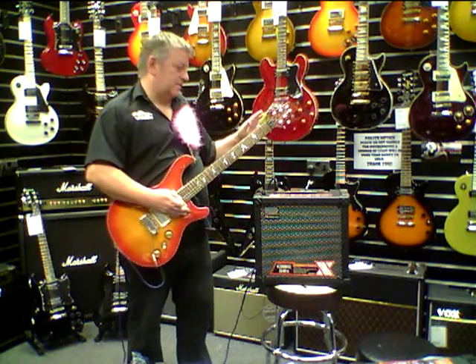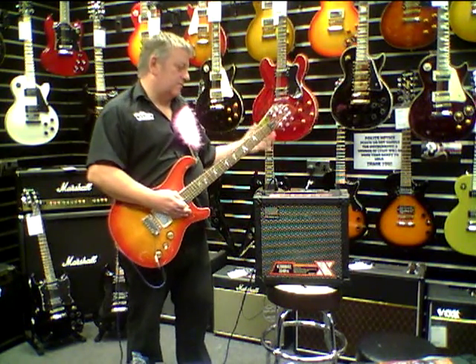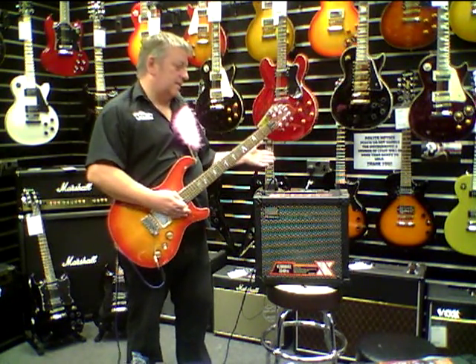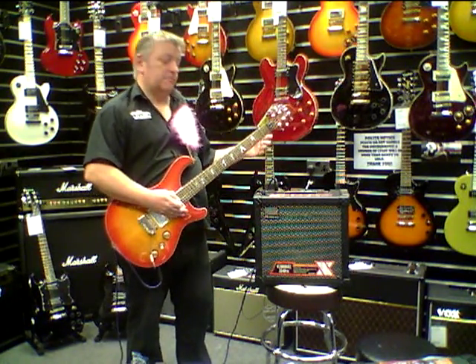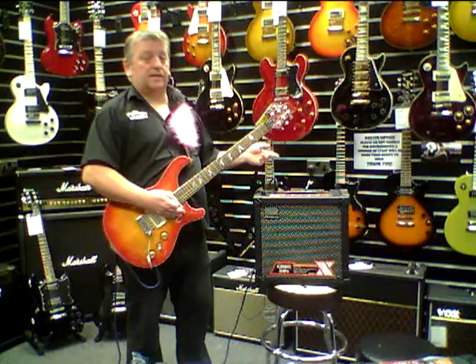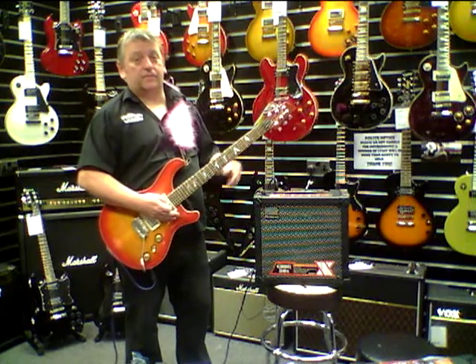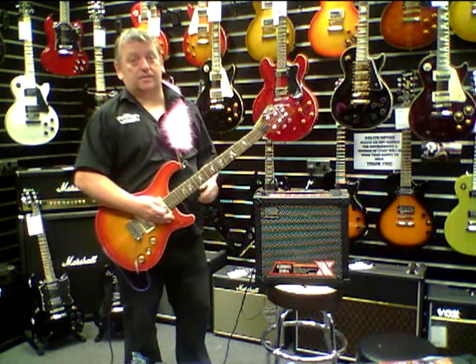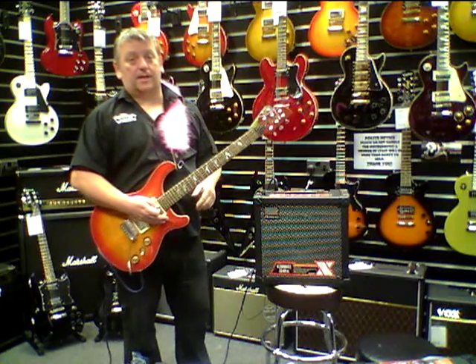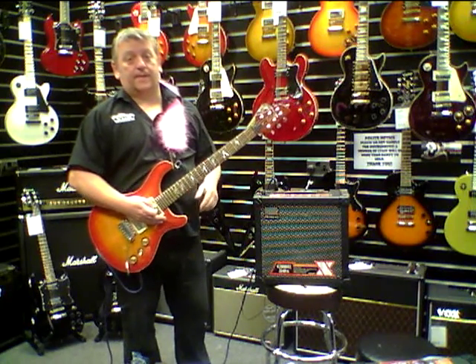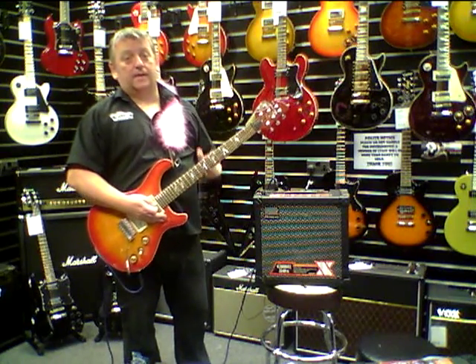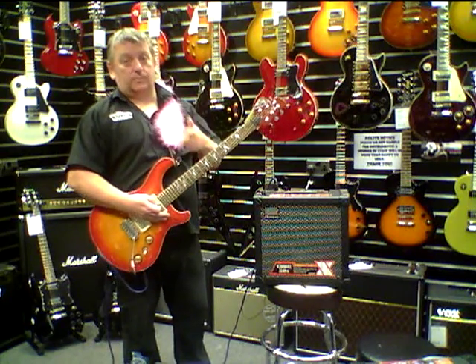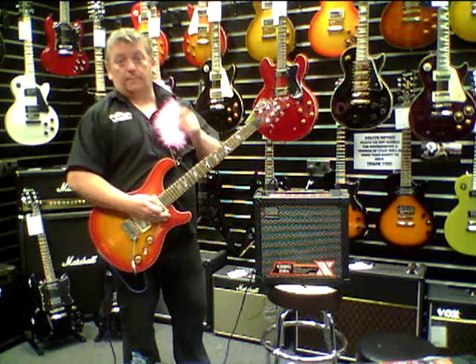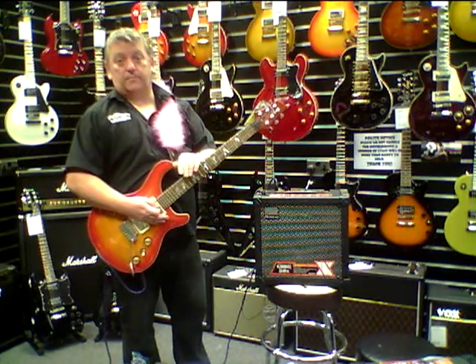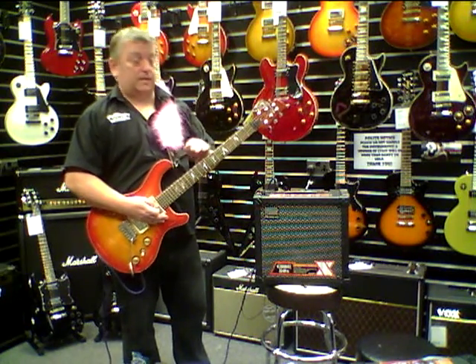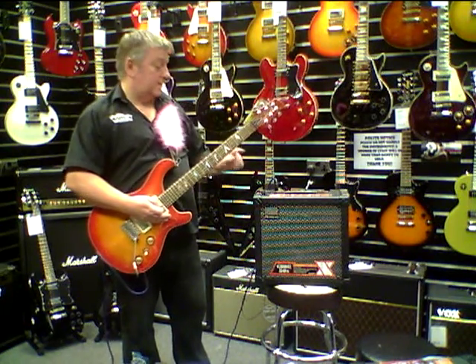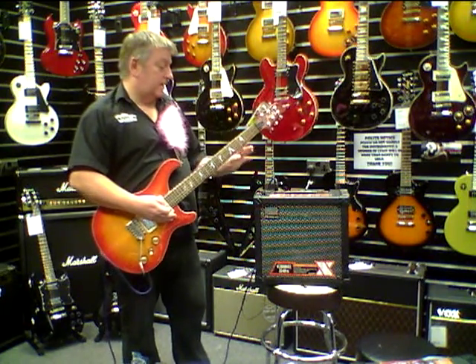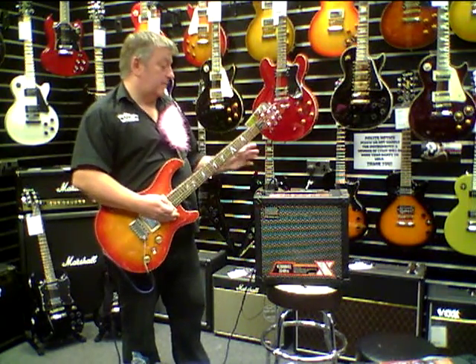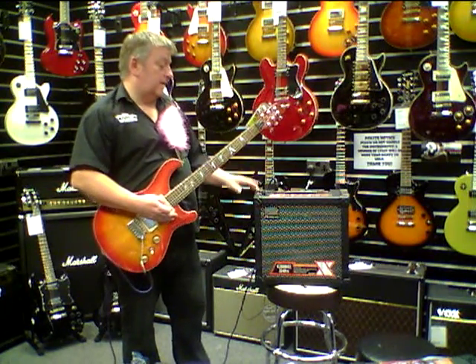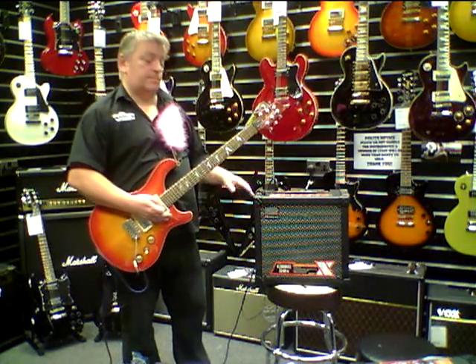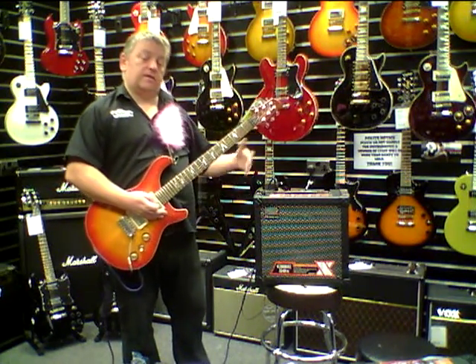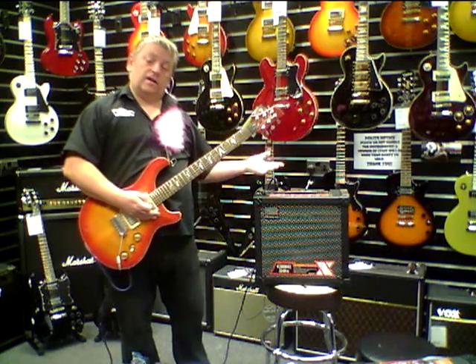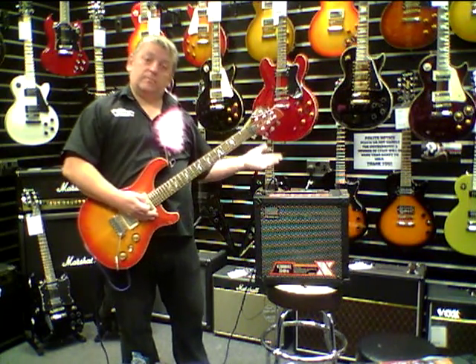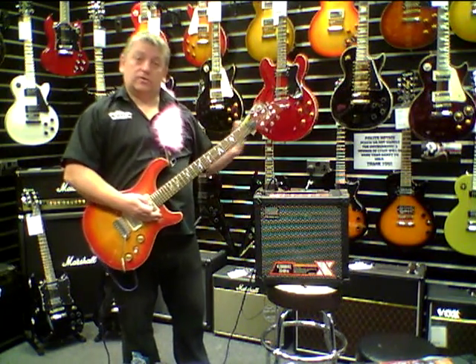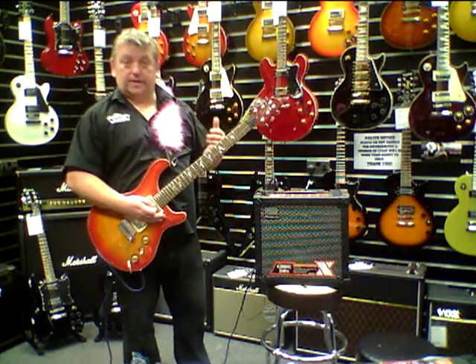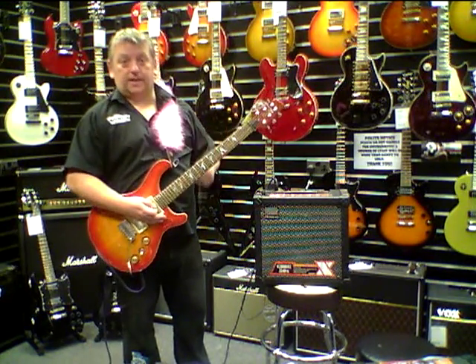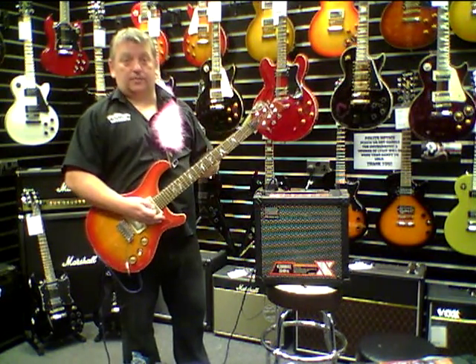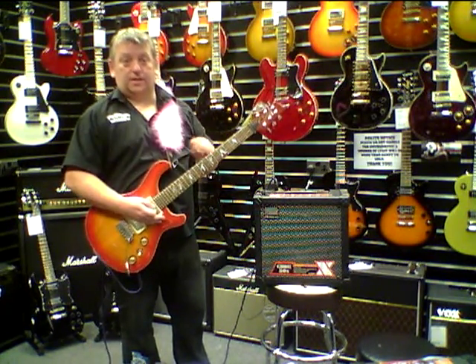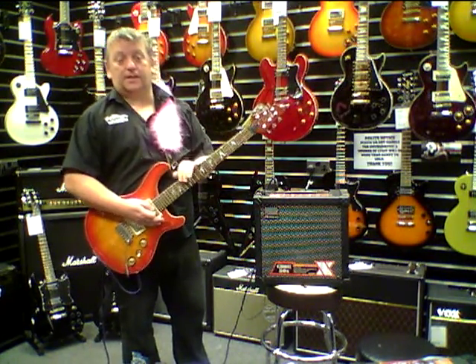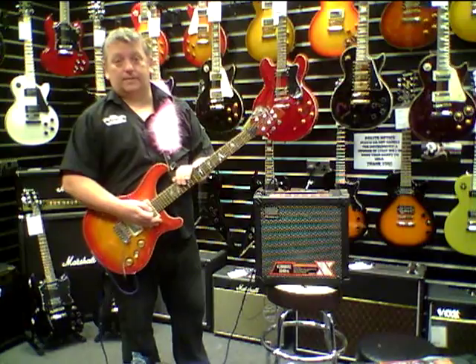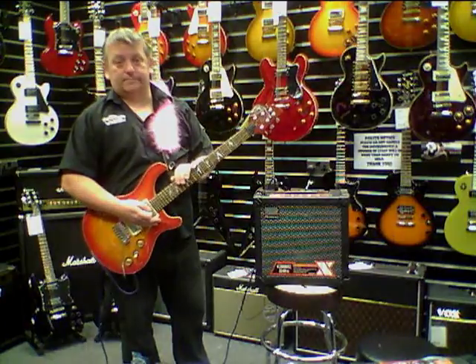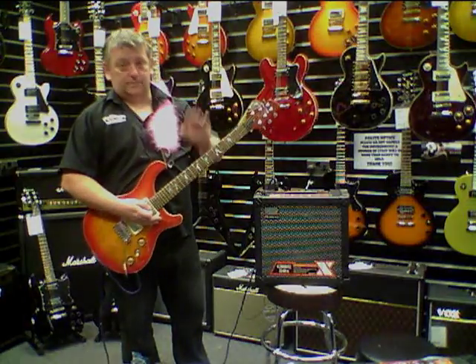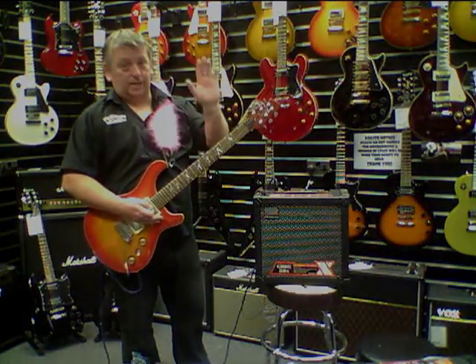It's a really, really versatile amp. So why not pop down, give it a blast — be it for home or for gigging. I think you're going to love it. See ya.